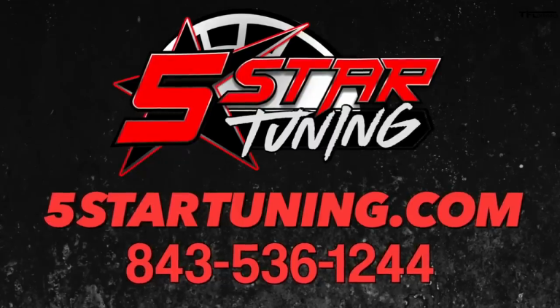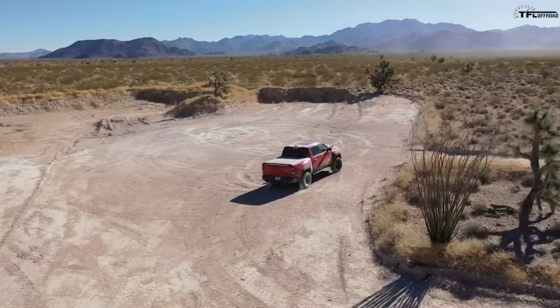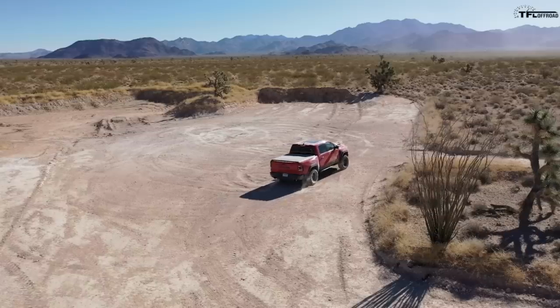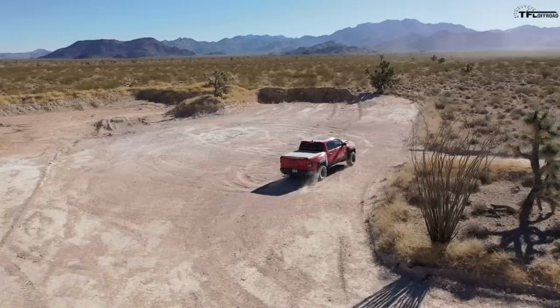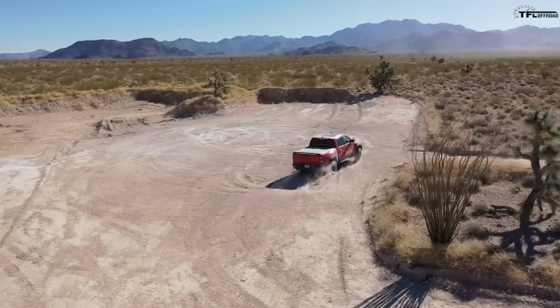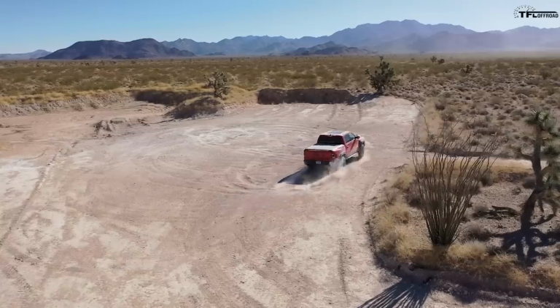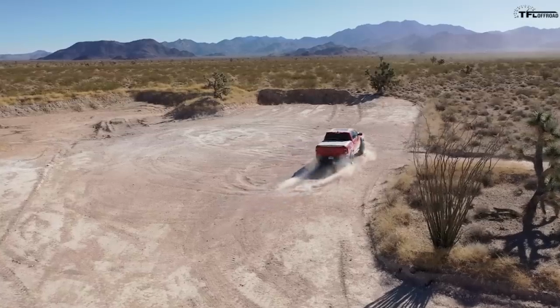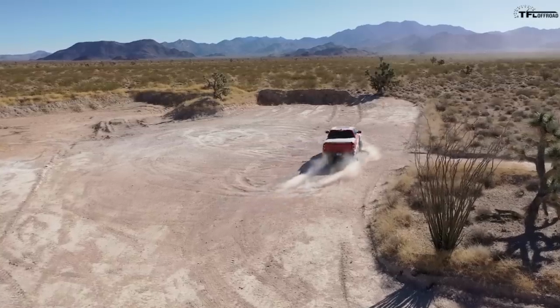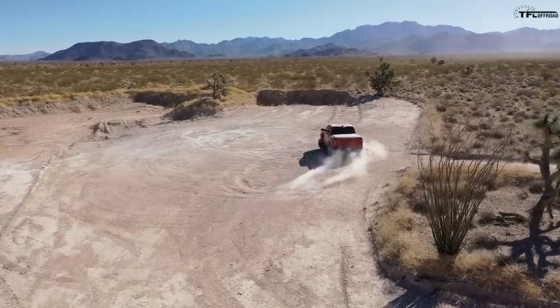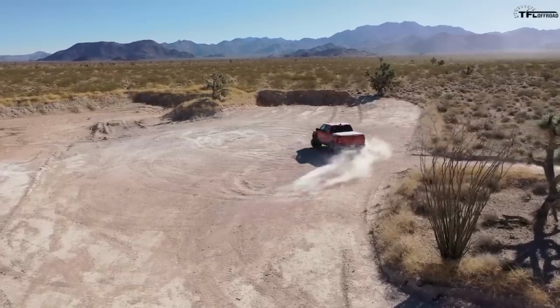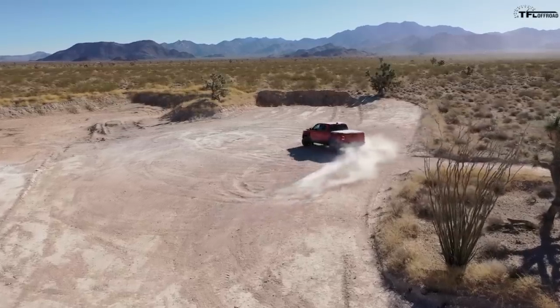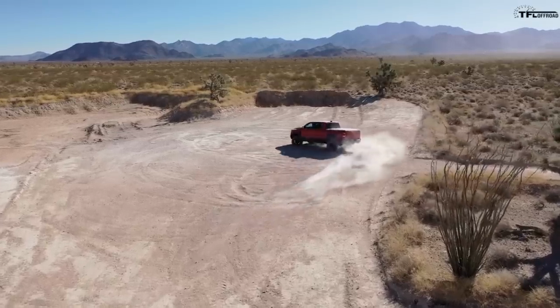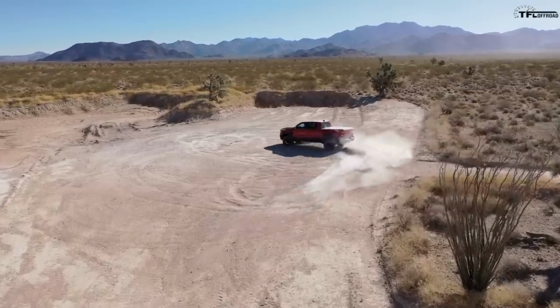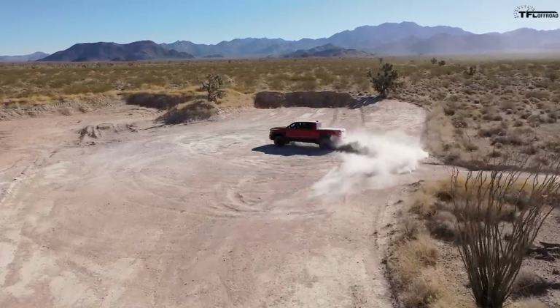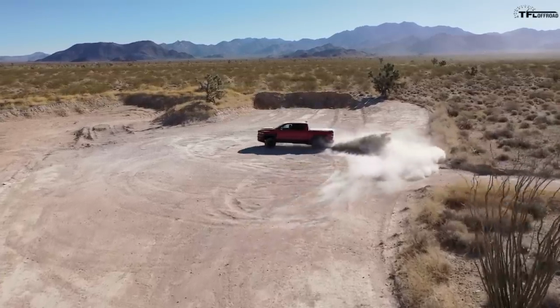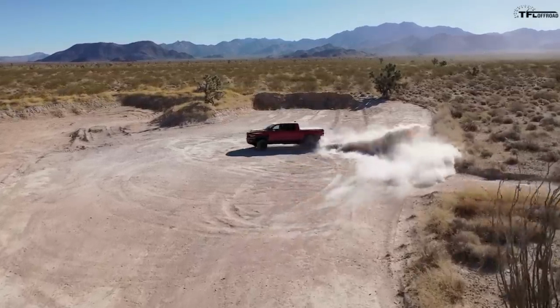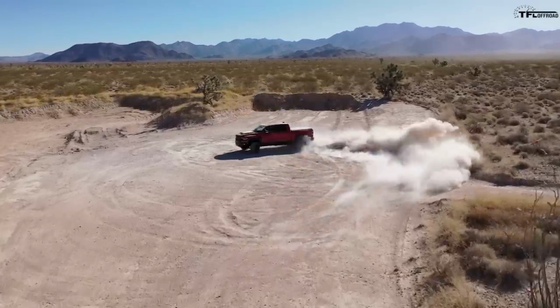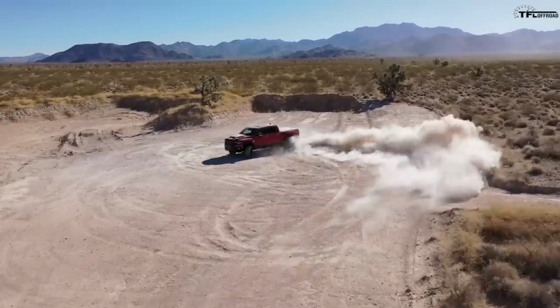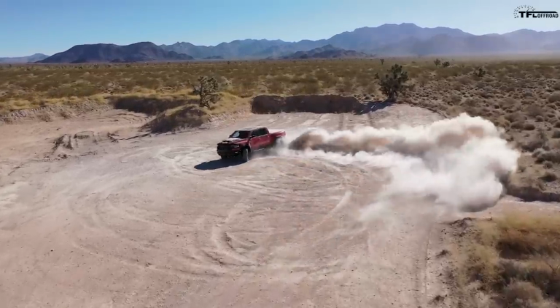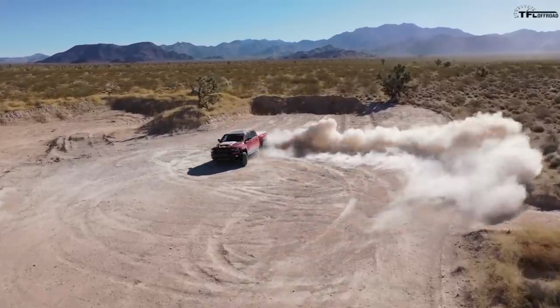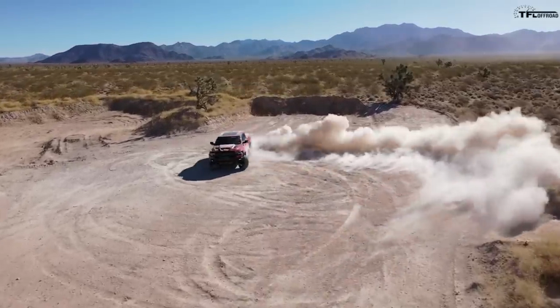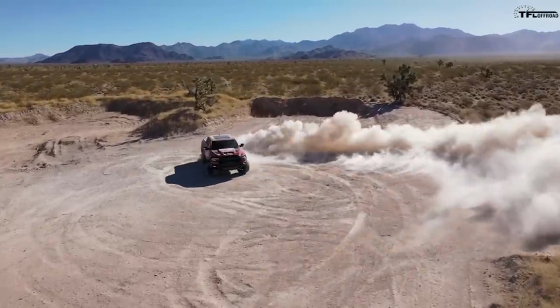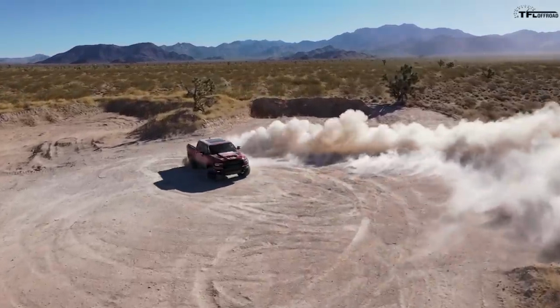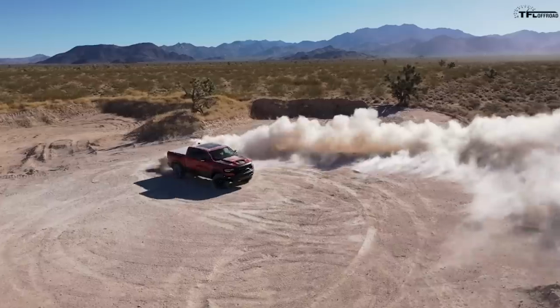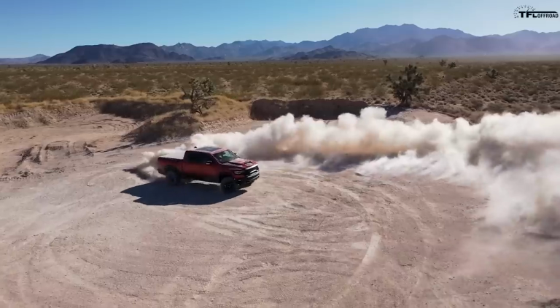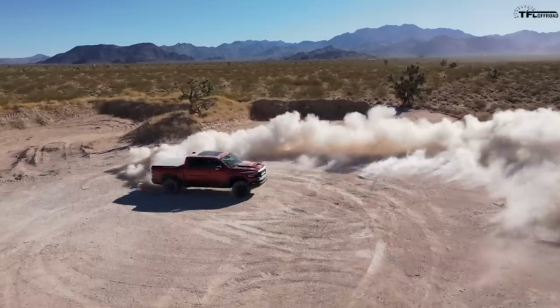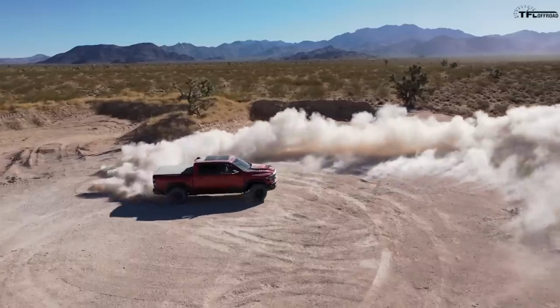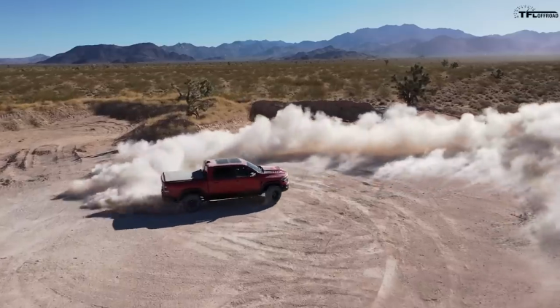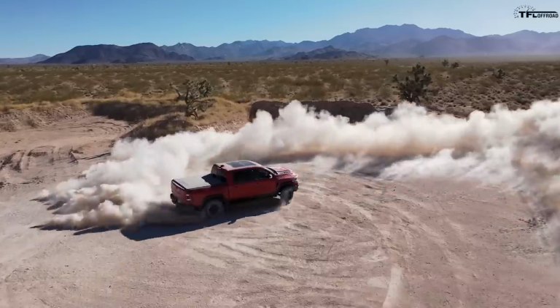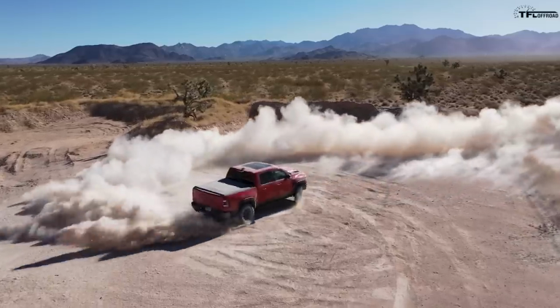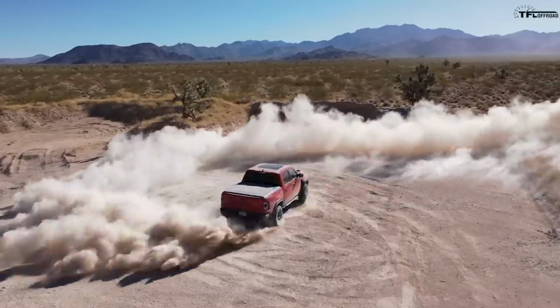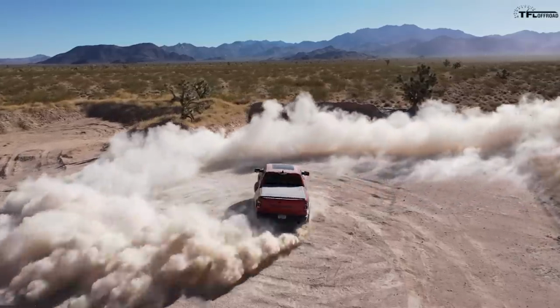Dad, Ram just dropped the brand new TRX and it looks unbelievable. It's going to kick the Ford Raptor's butt.